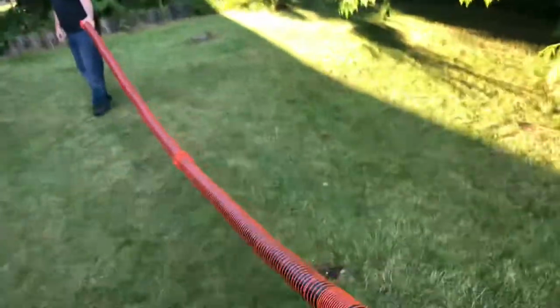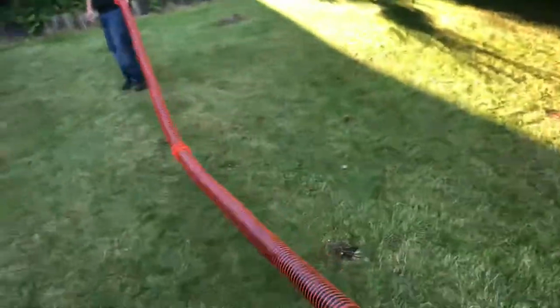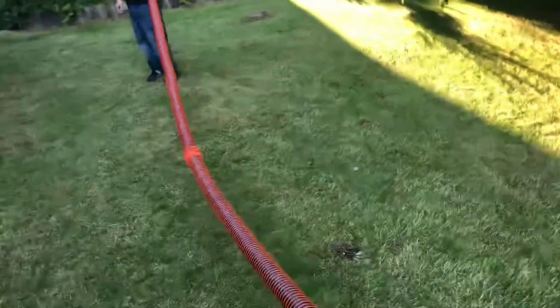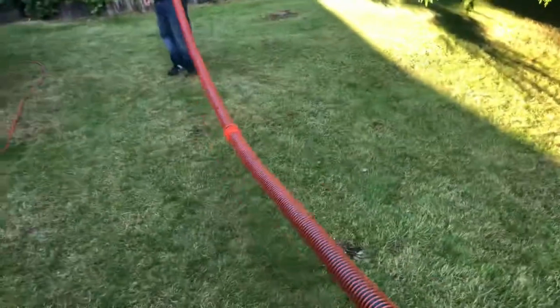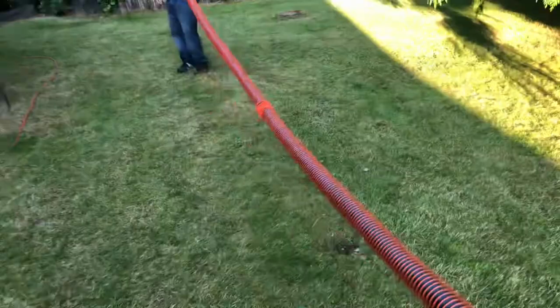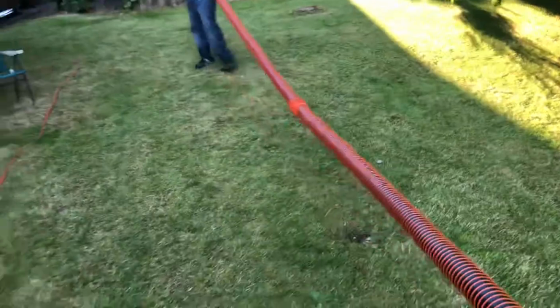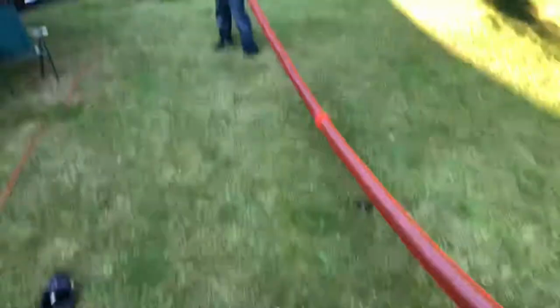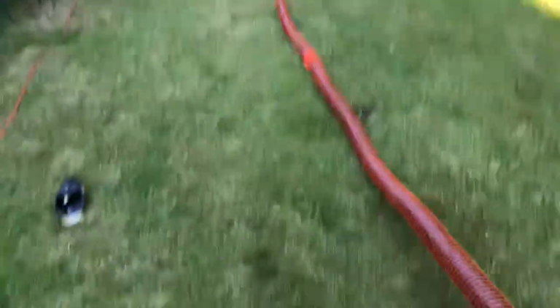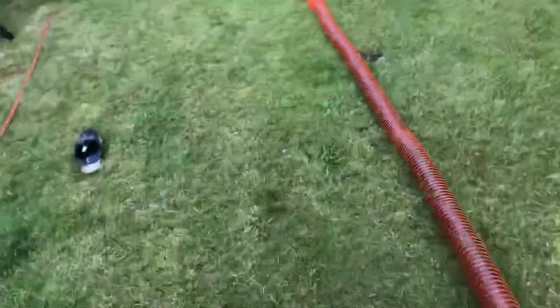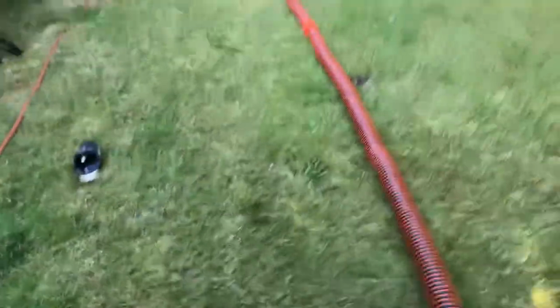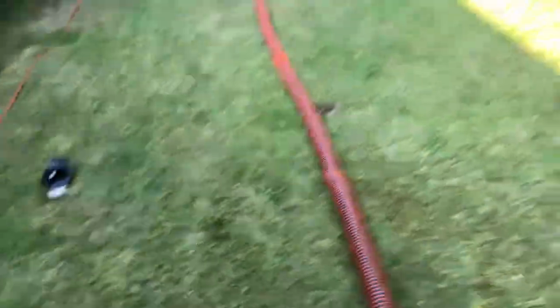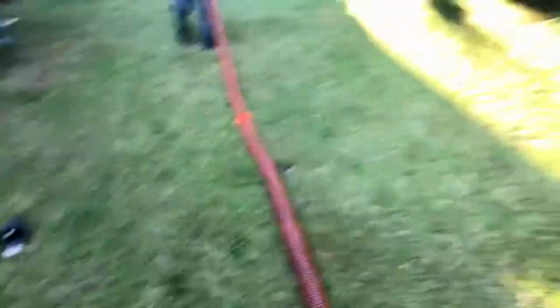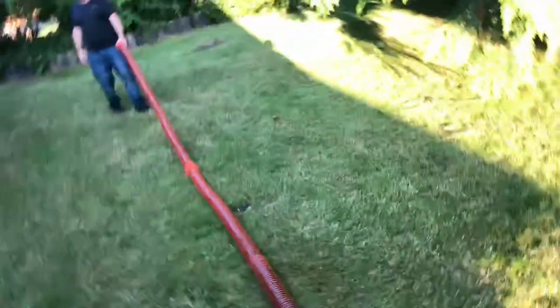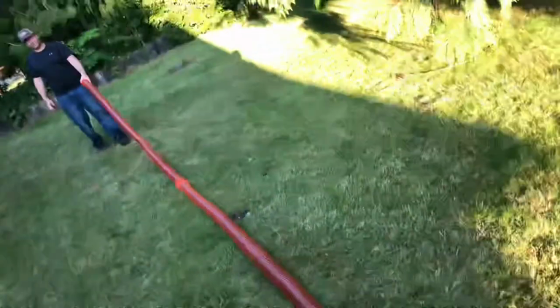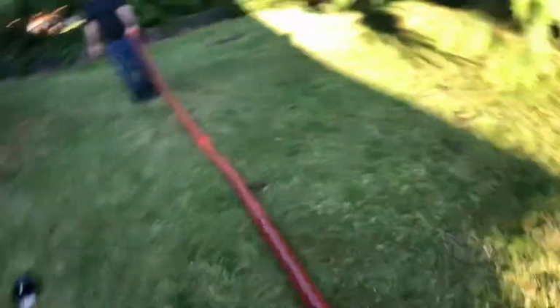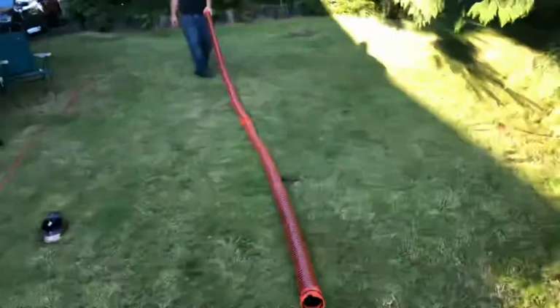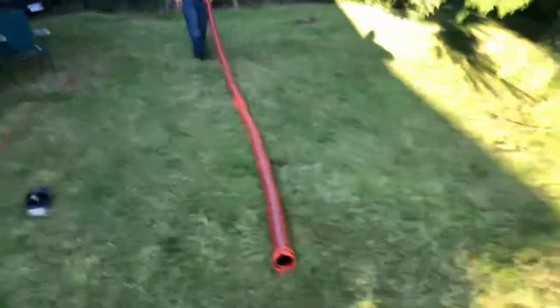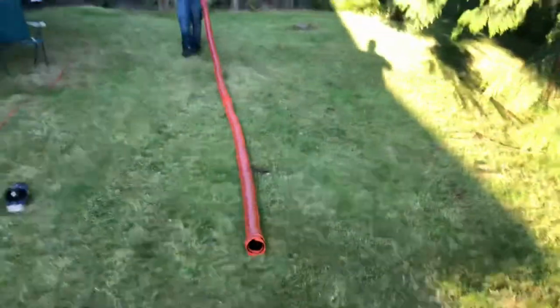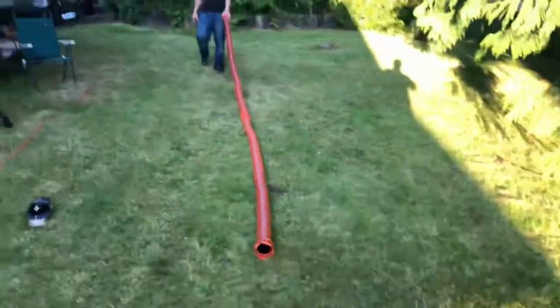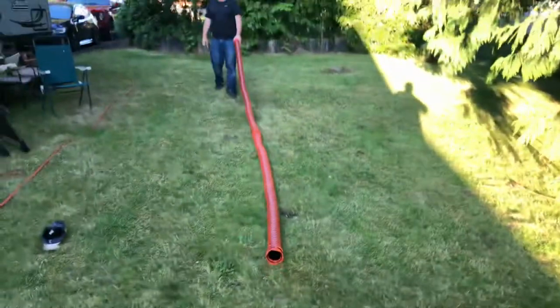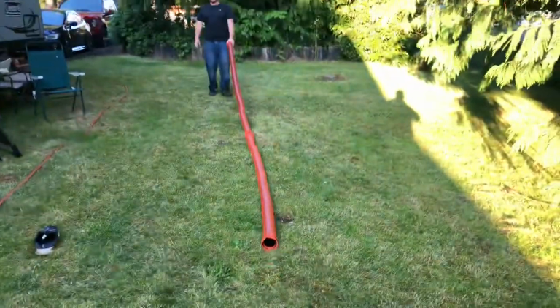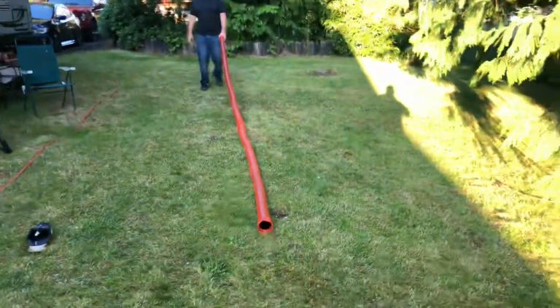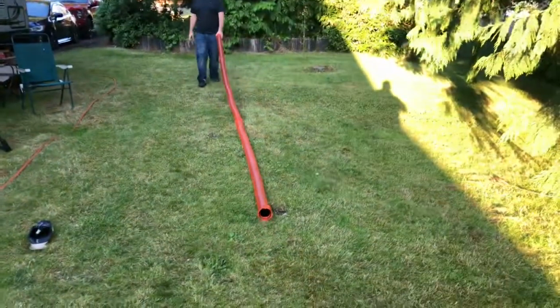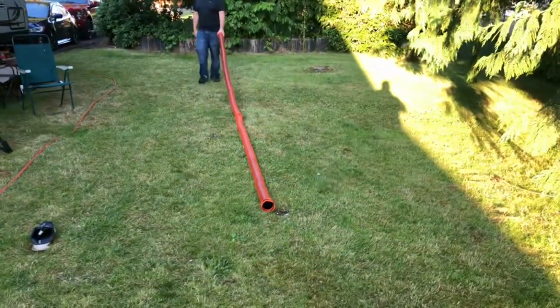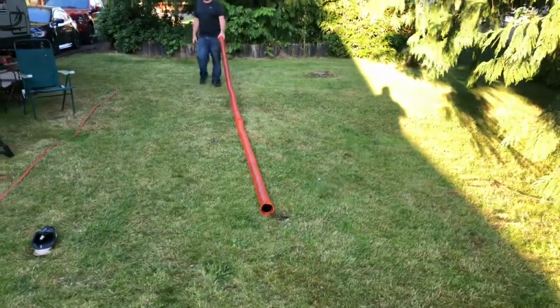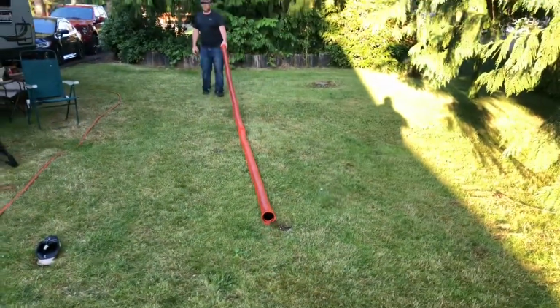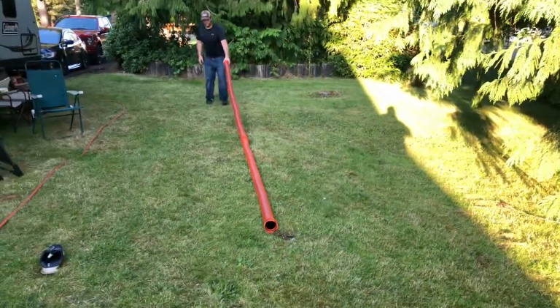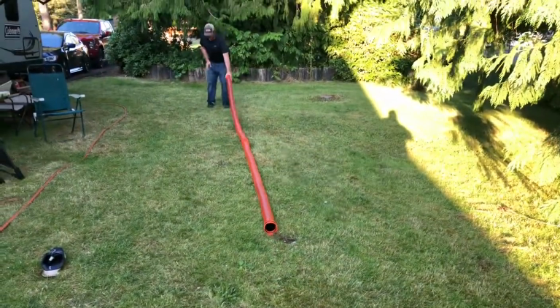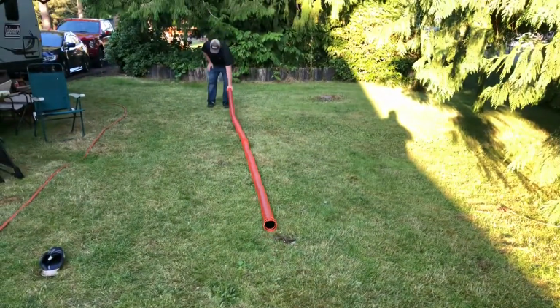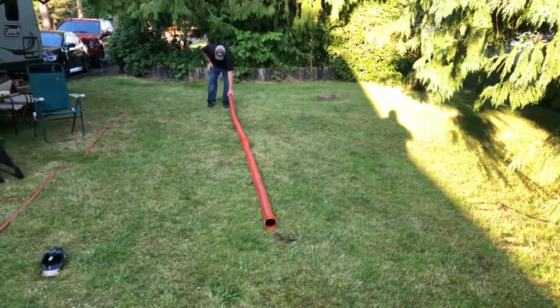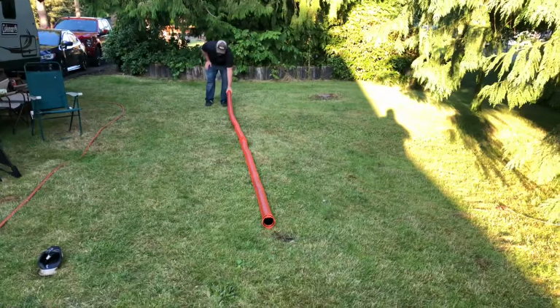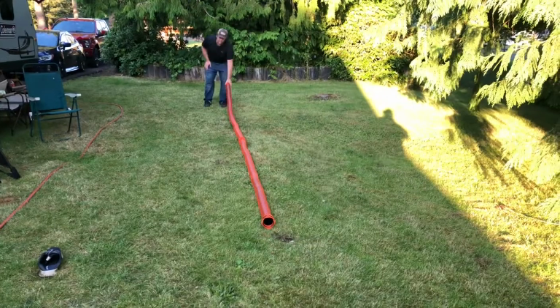We're going to have Mike let go of the RV sewer hose here just to give you guys a sense of the depth and length of it when fully extended.